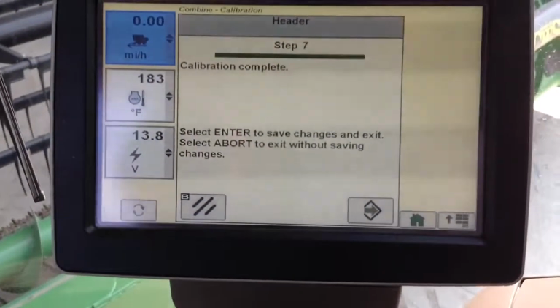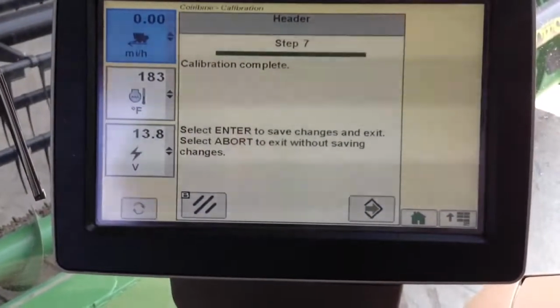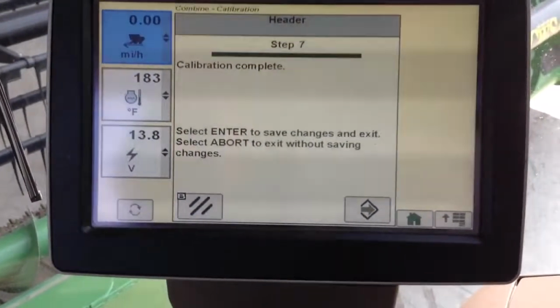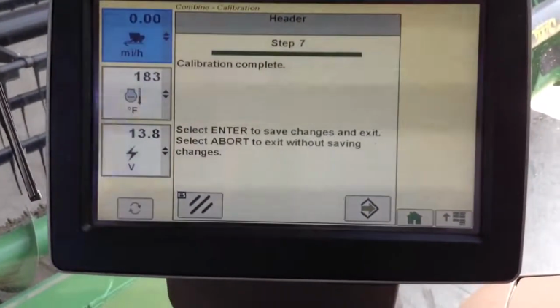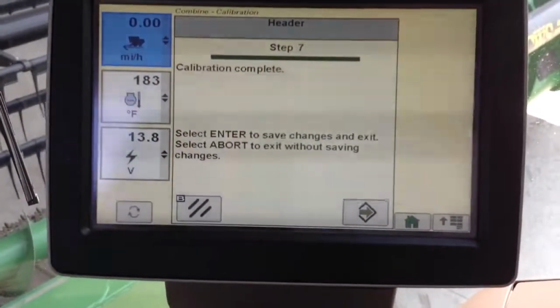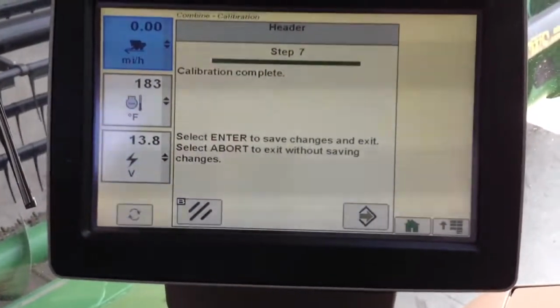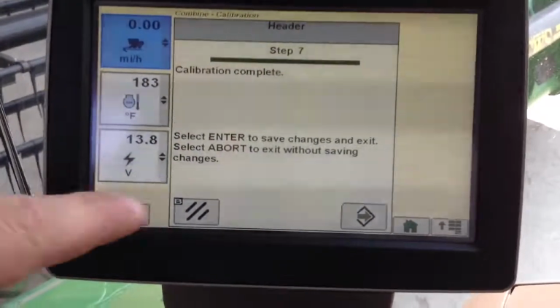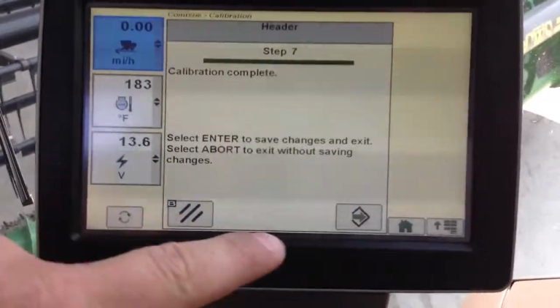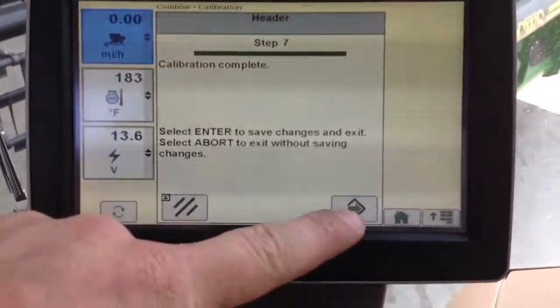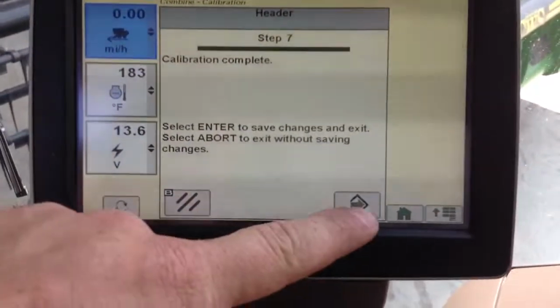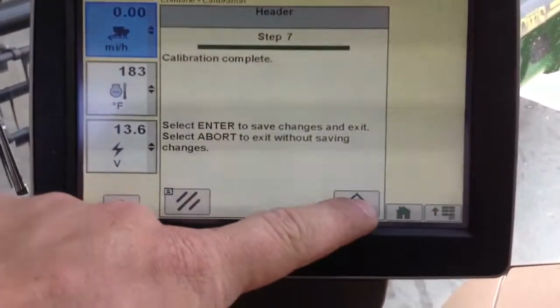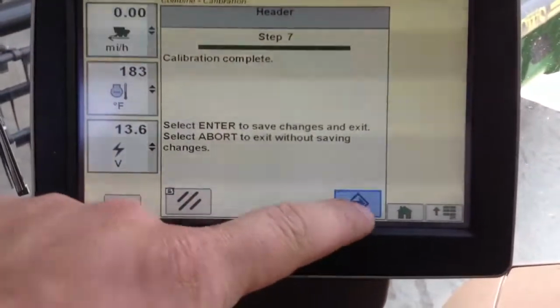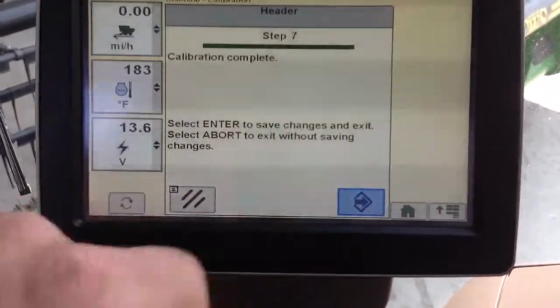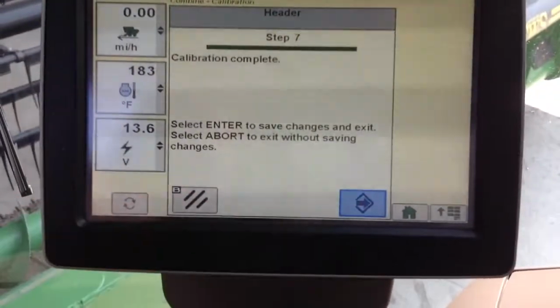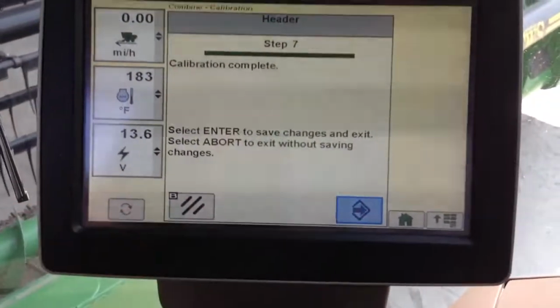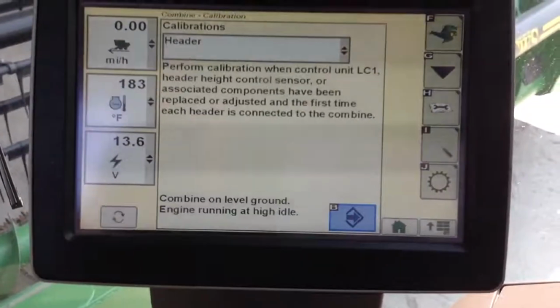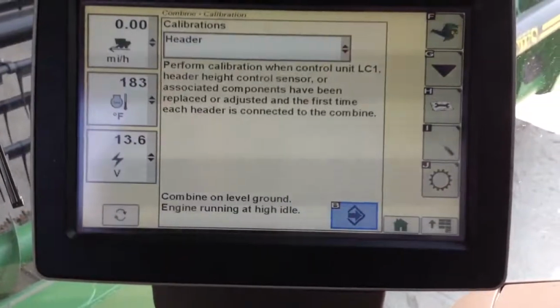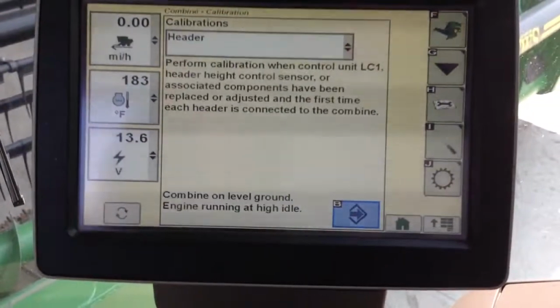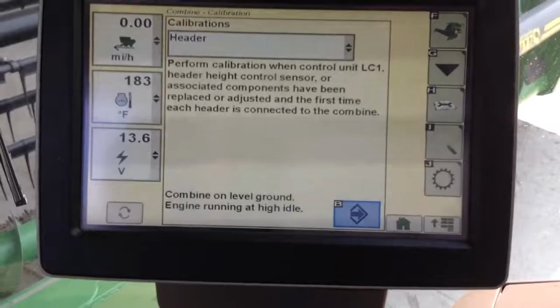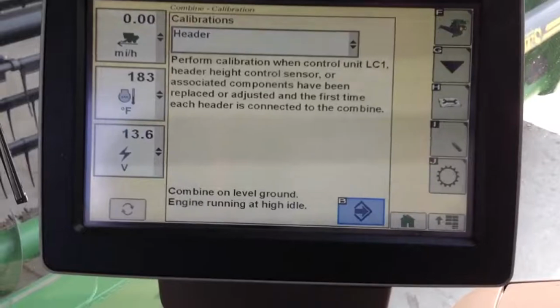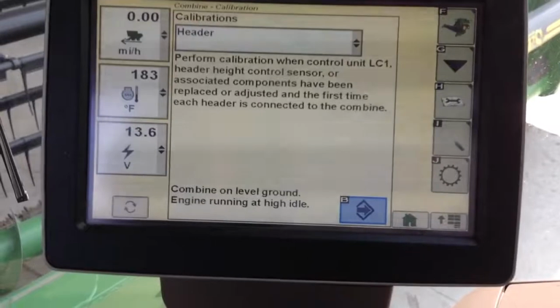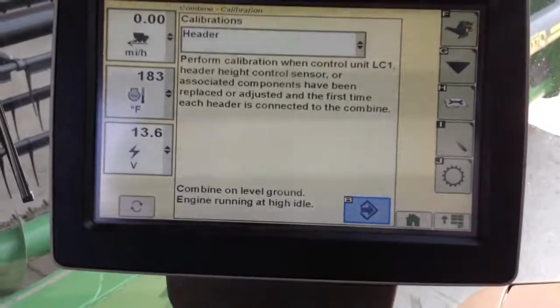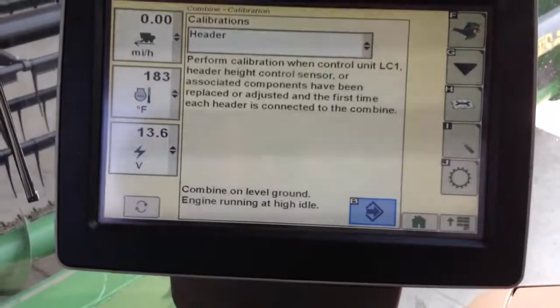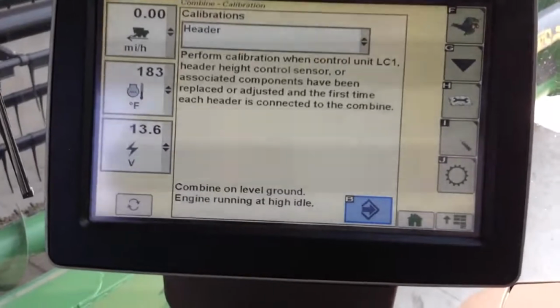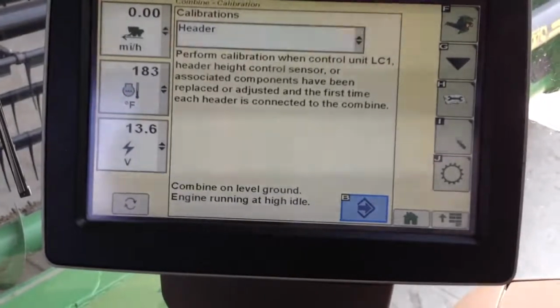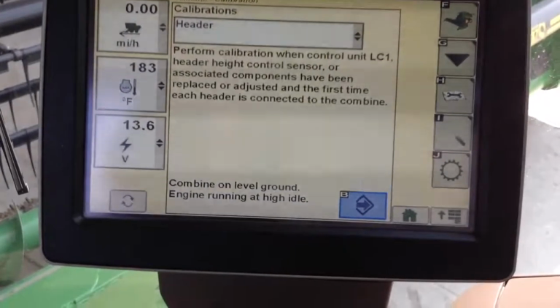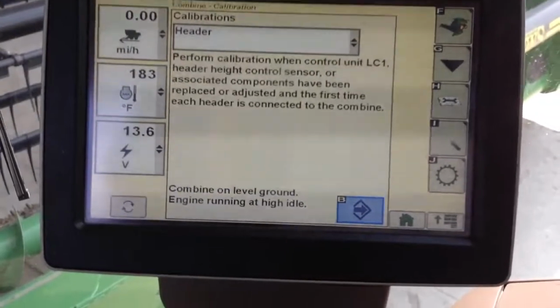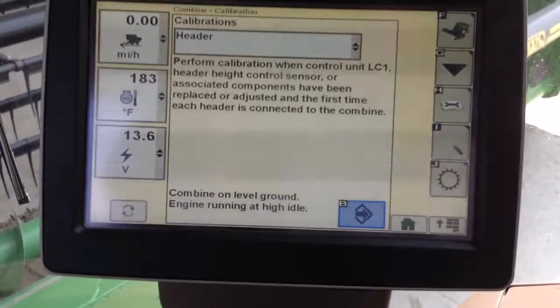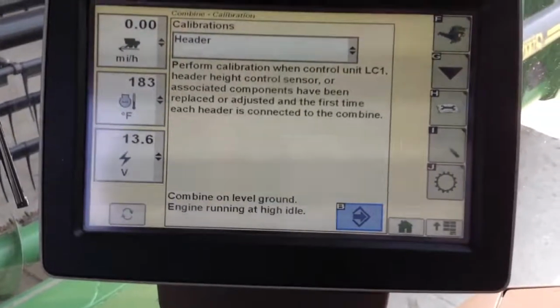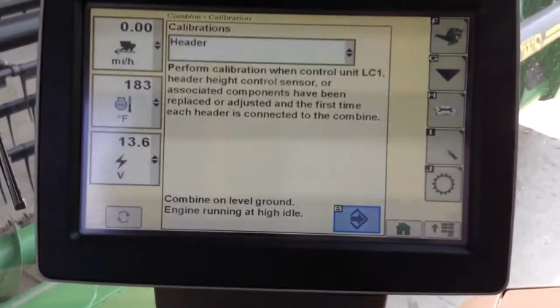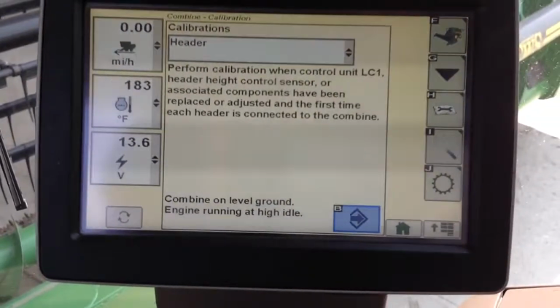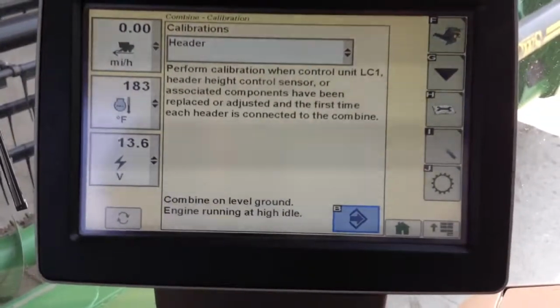And we are done. We are calibrated. Thank you for watching.